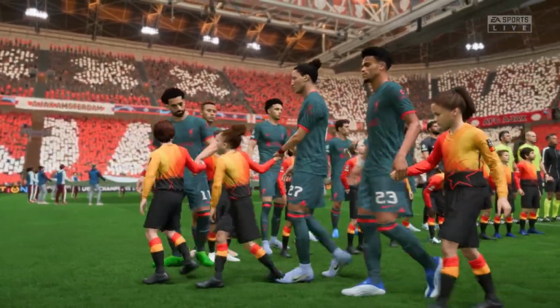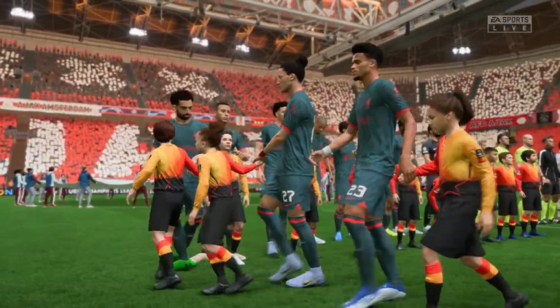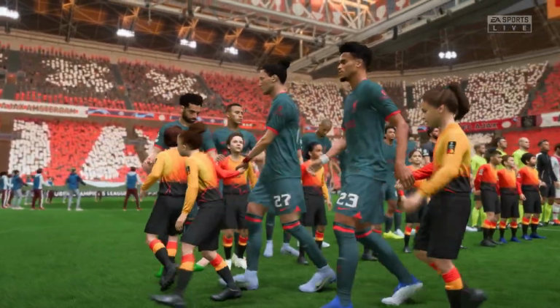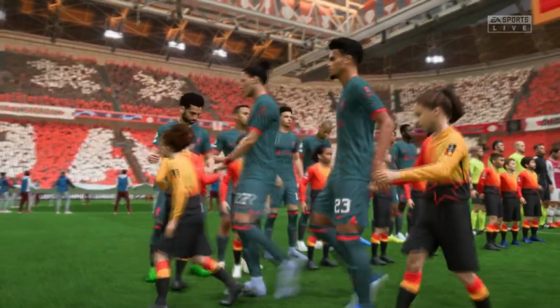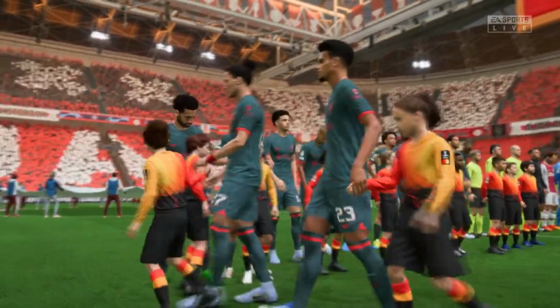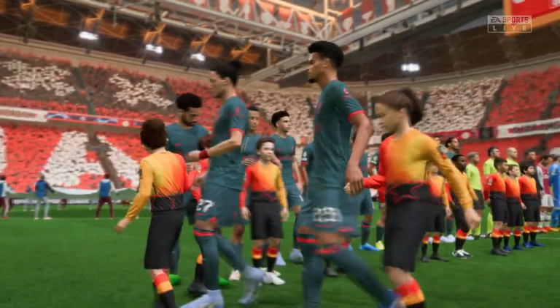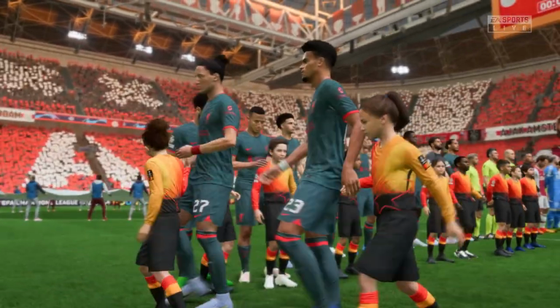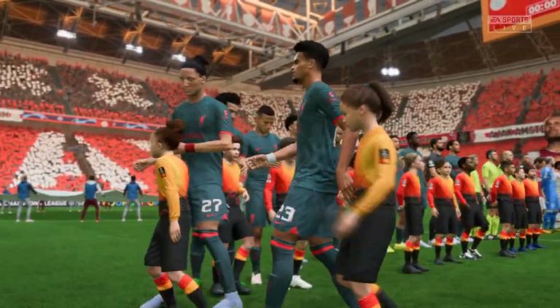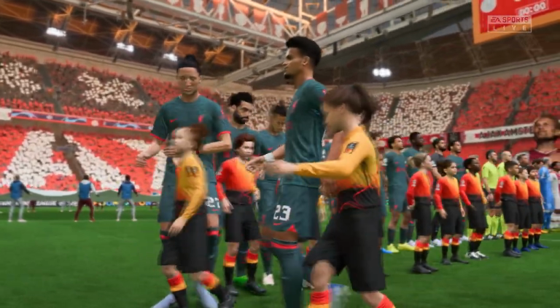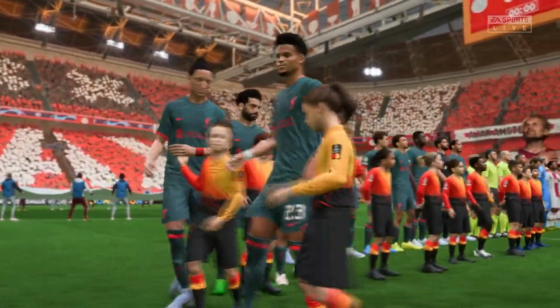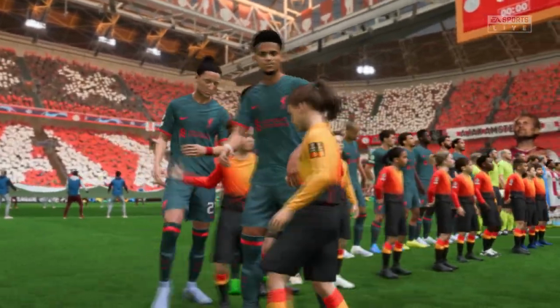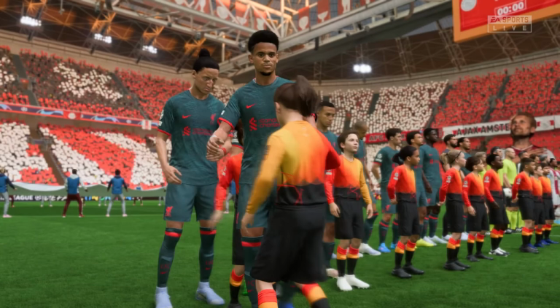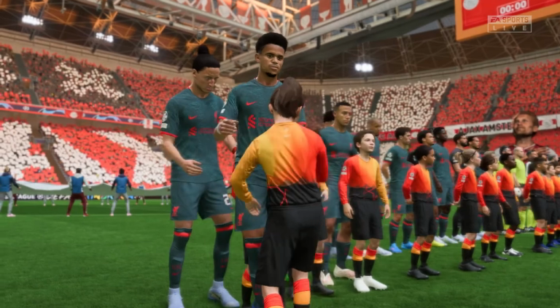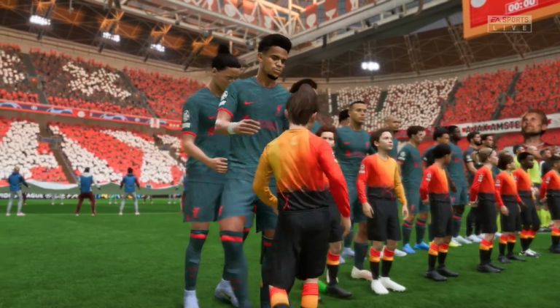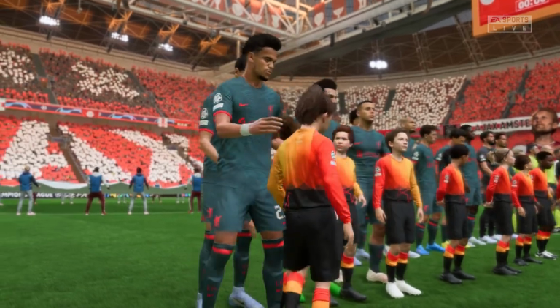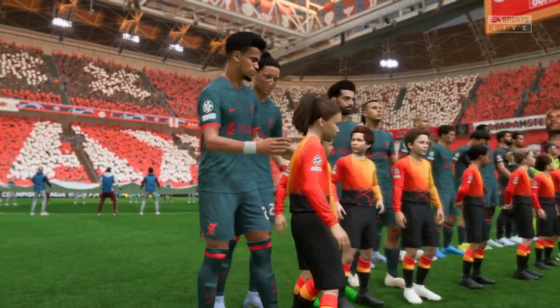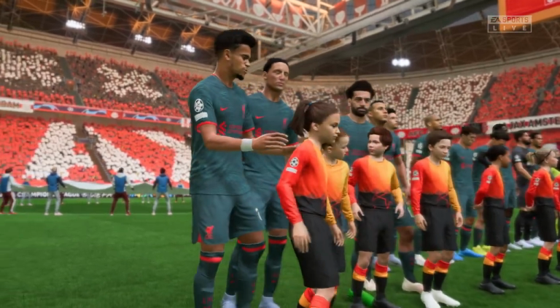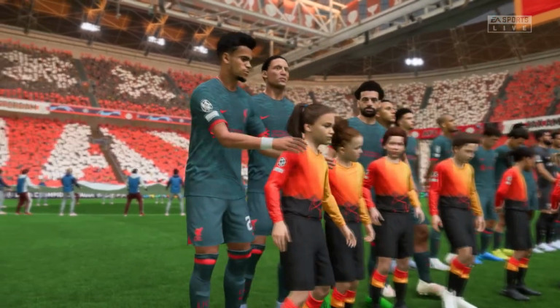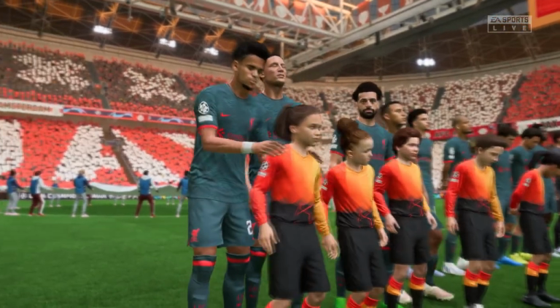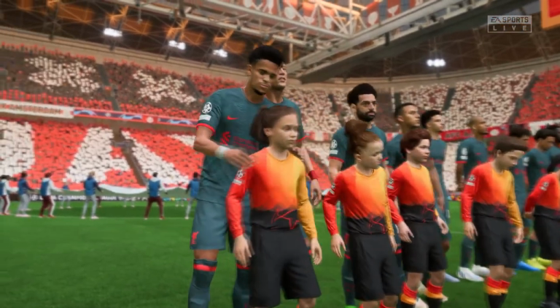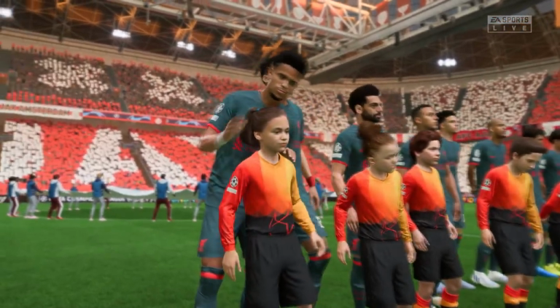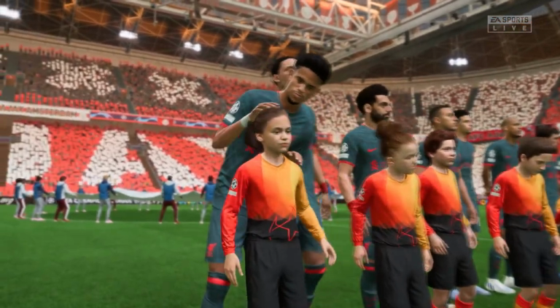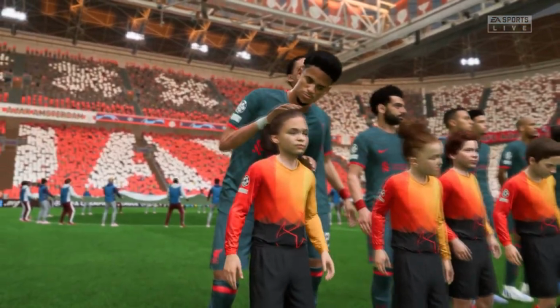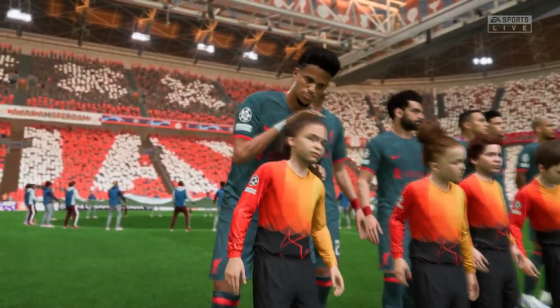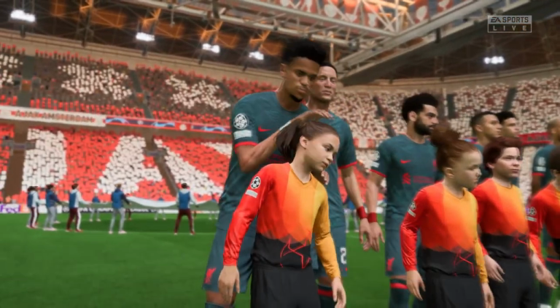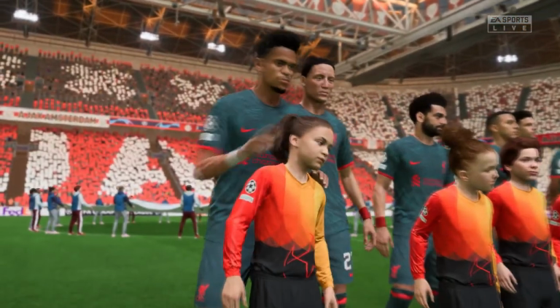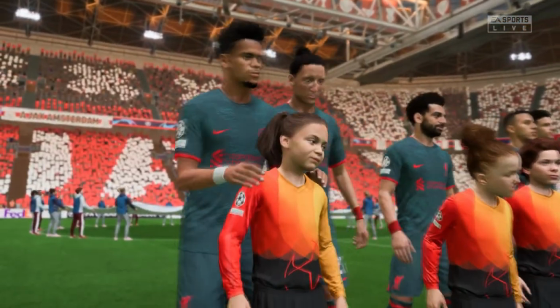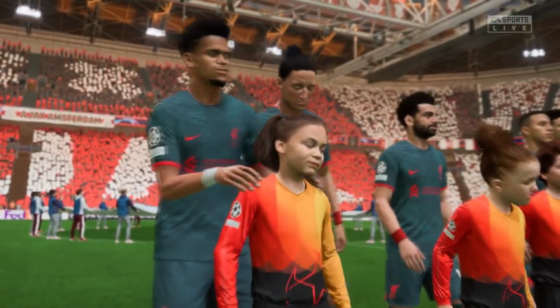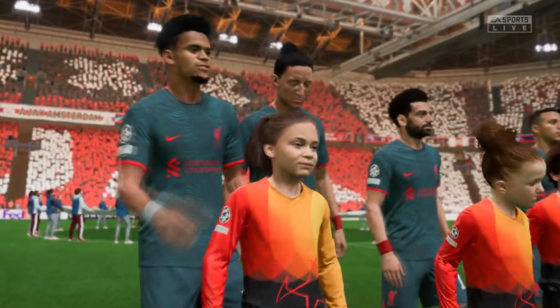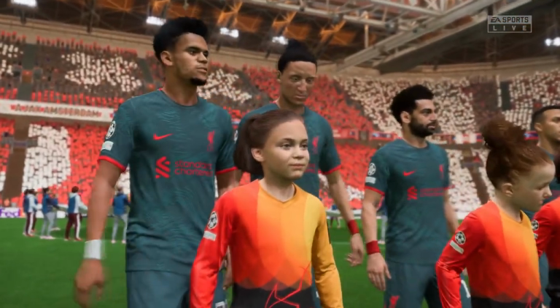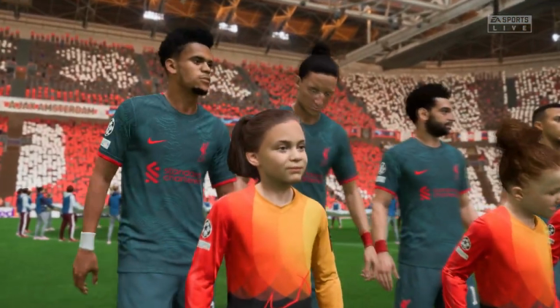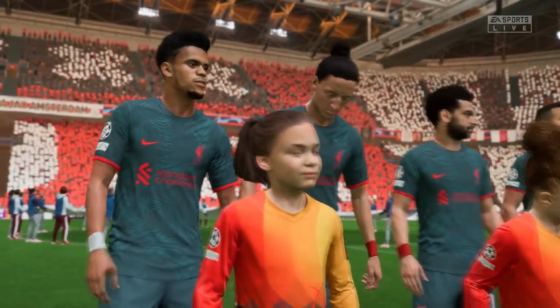Well, I'm looking forward to this one Derek. It's so important you get off to a good start, so let's hope both sides go for the win here and we get an exciting match.